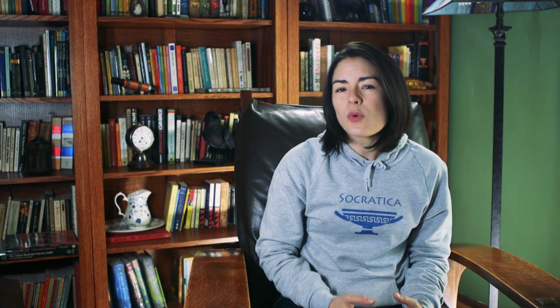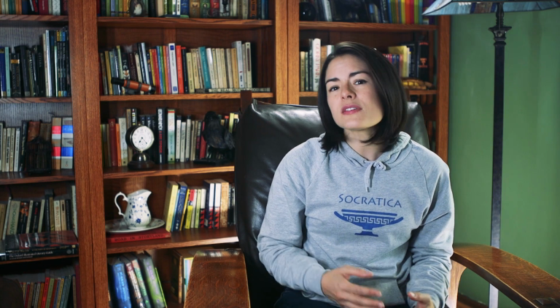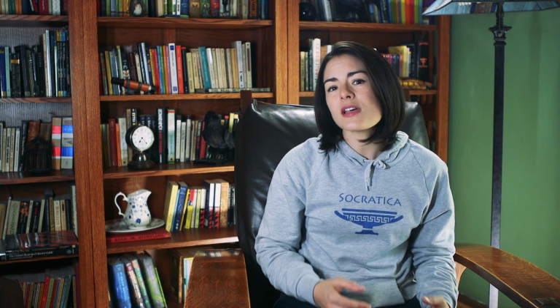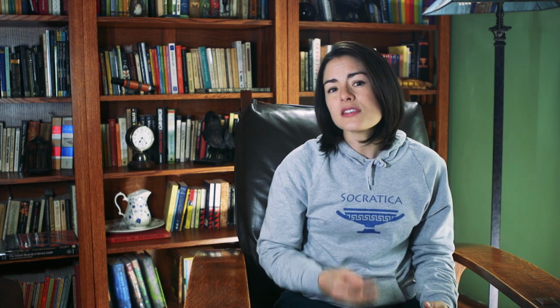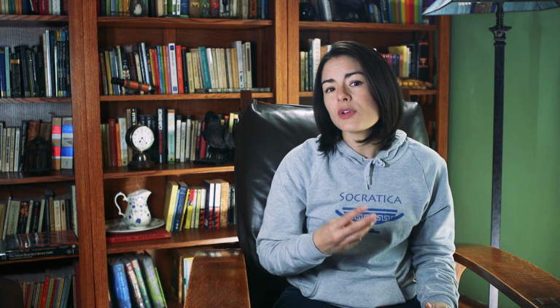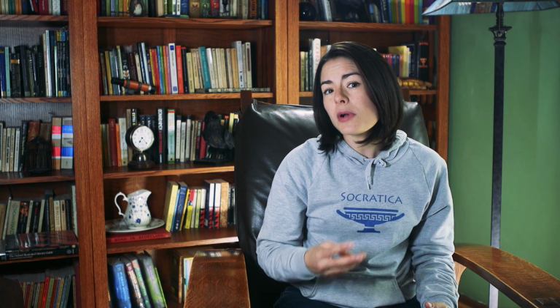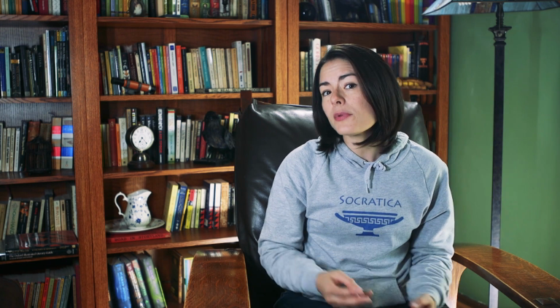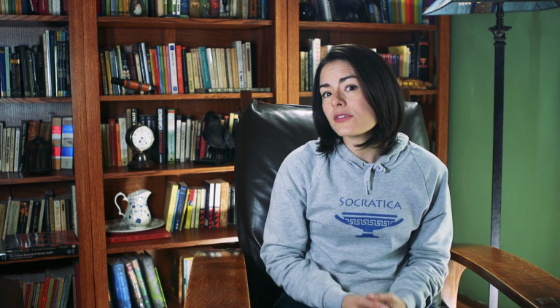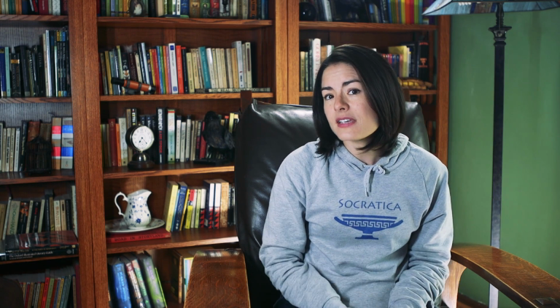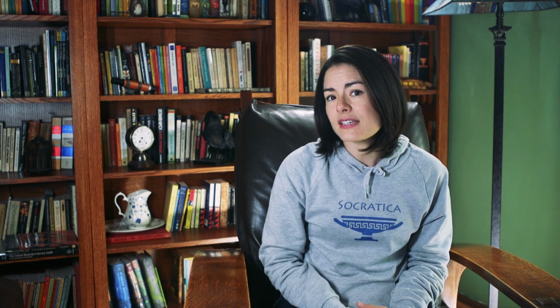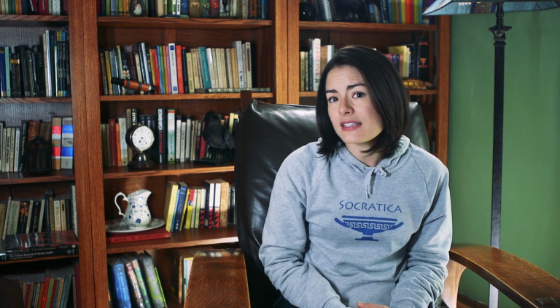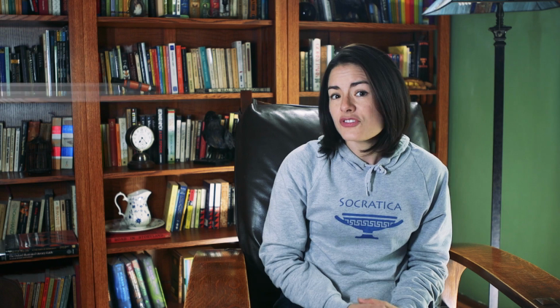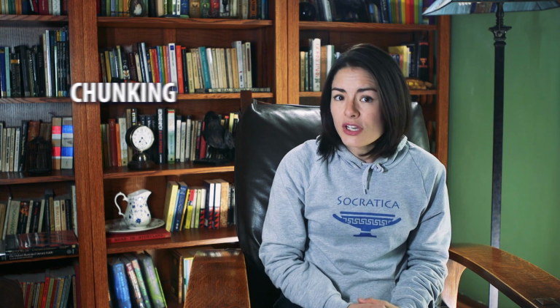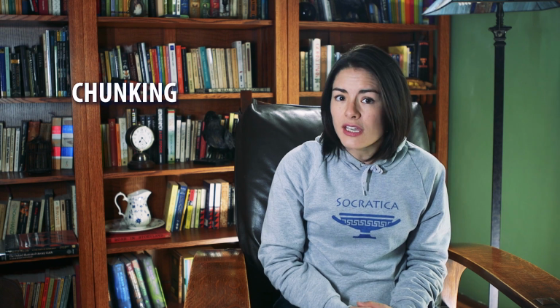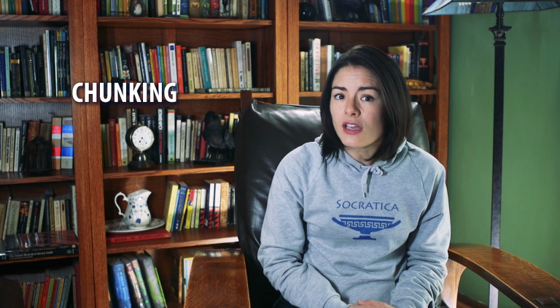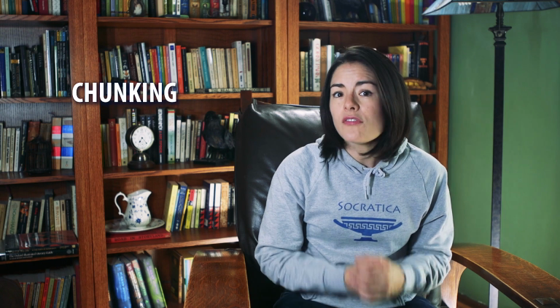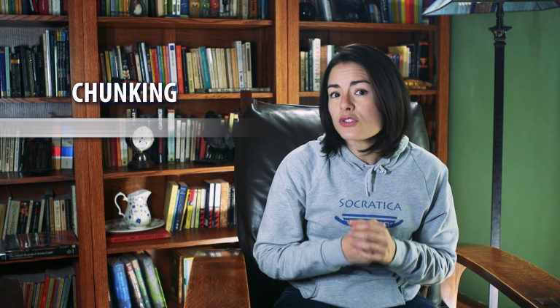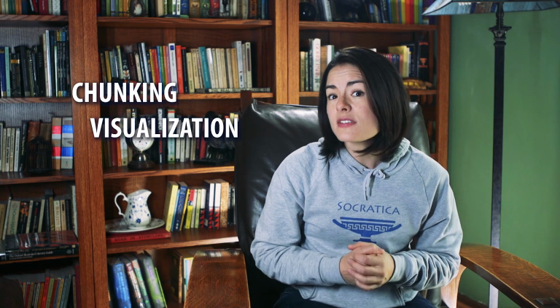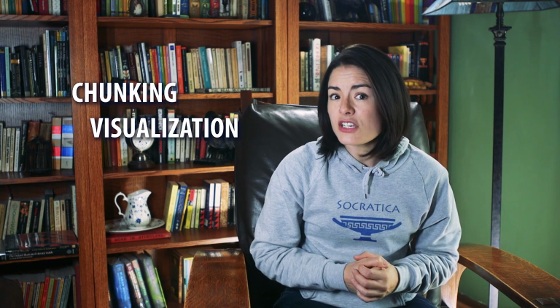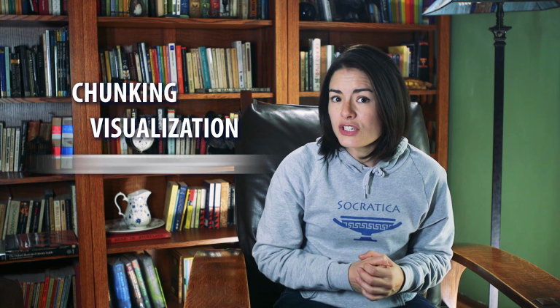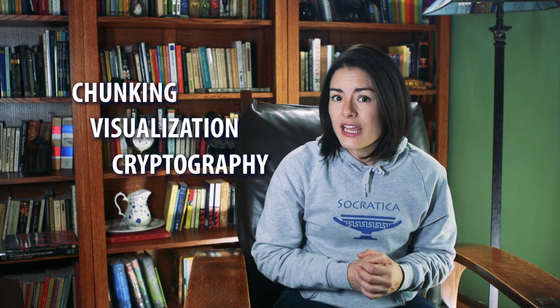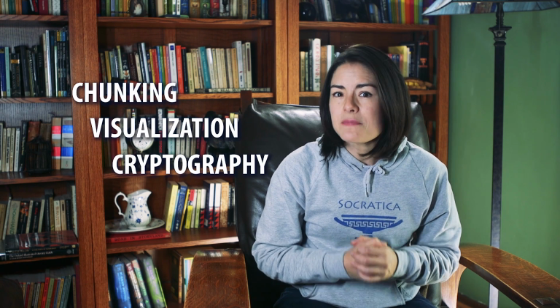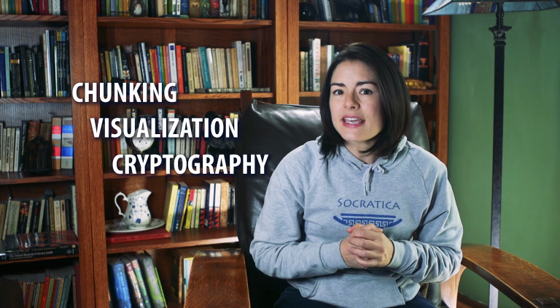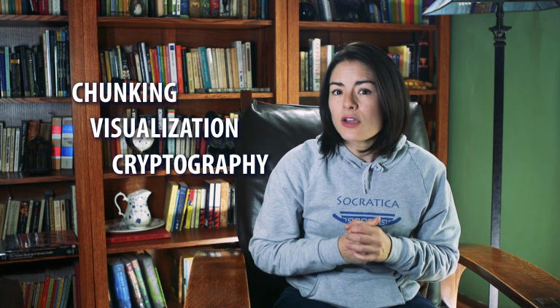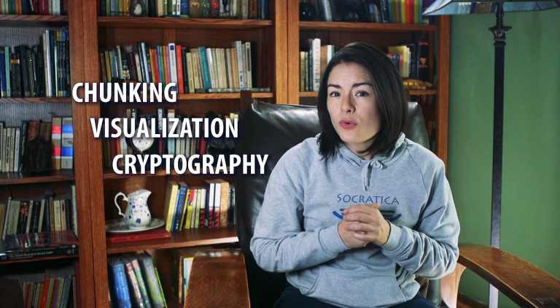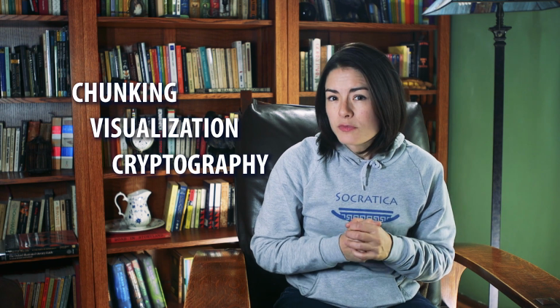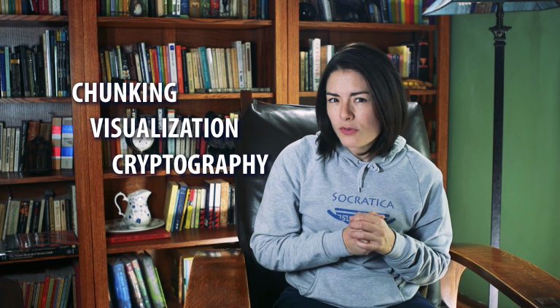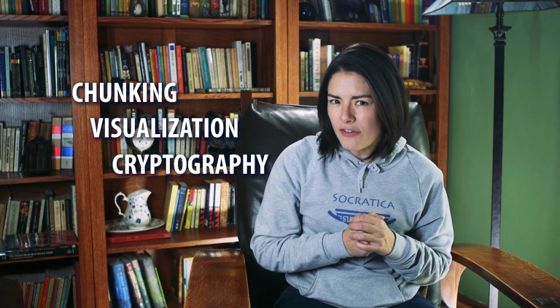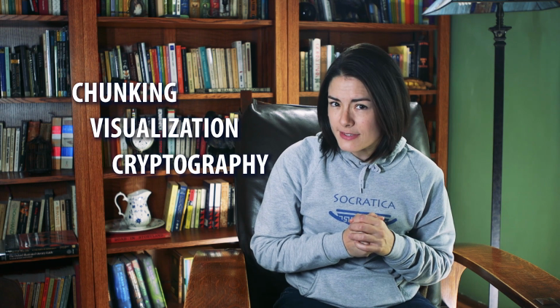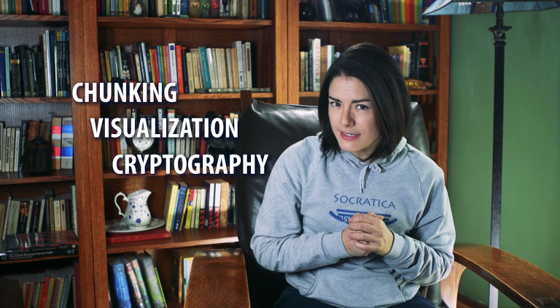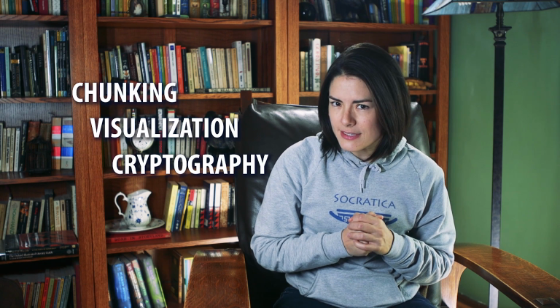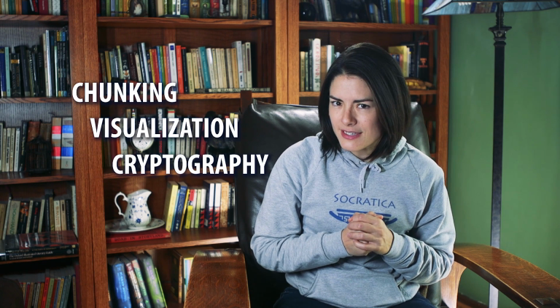So today we're going to talk about memorizing Pi. We'll discuss three popular techniques: chunking, visualization, and making cryptographic sentences.